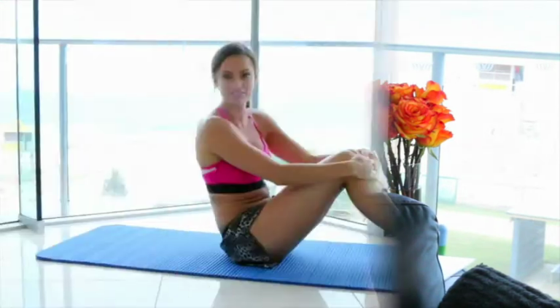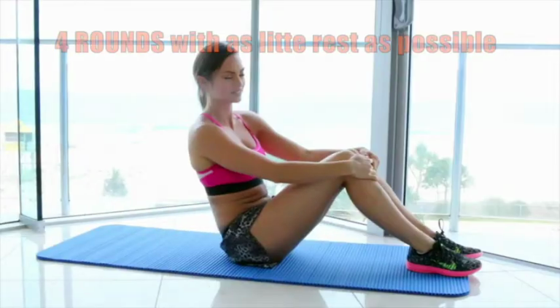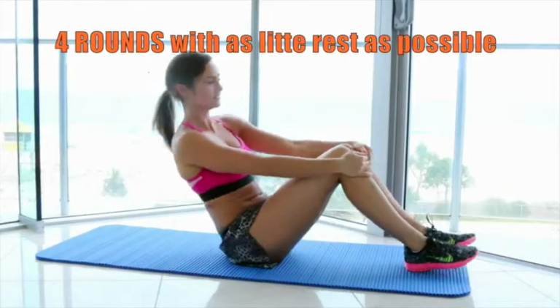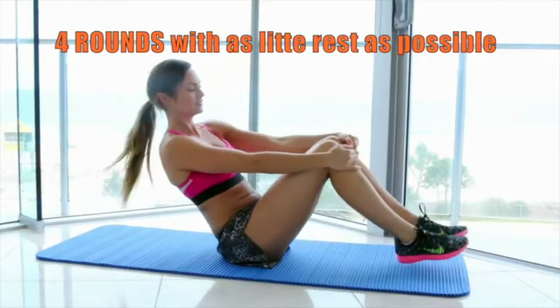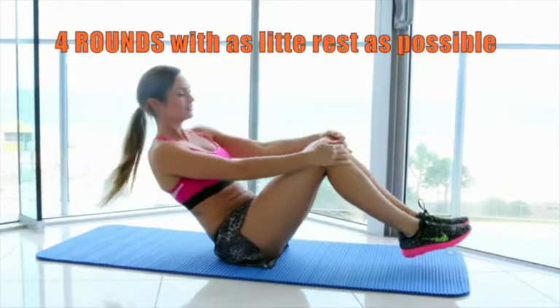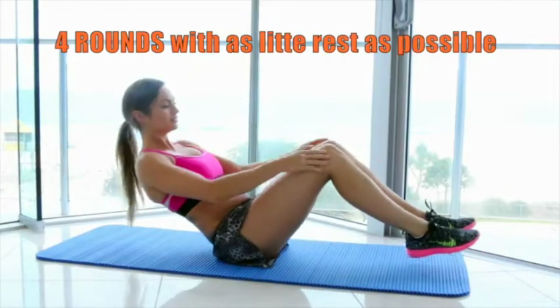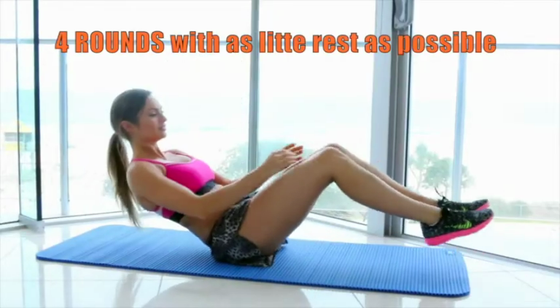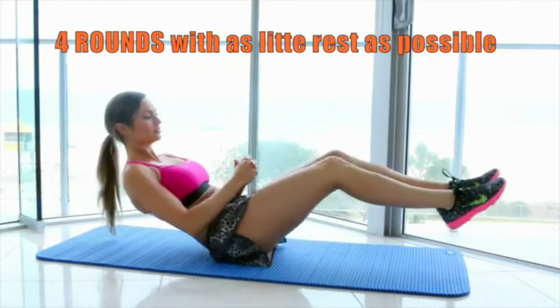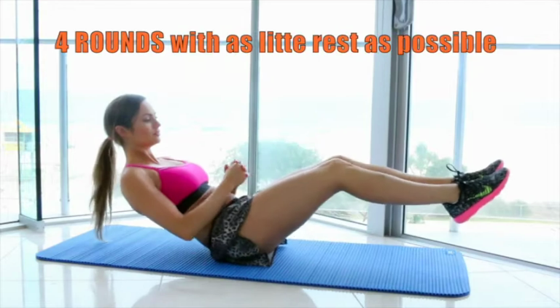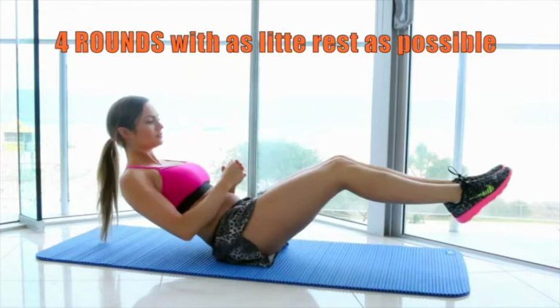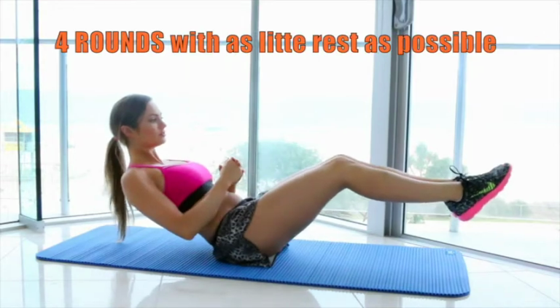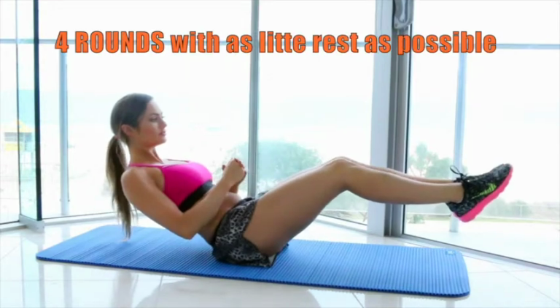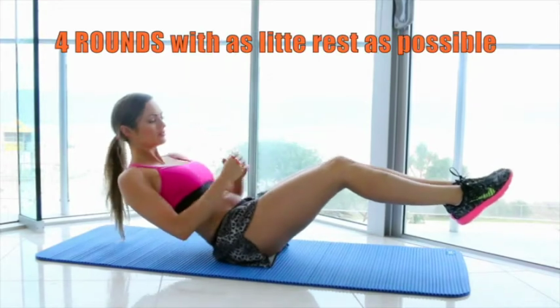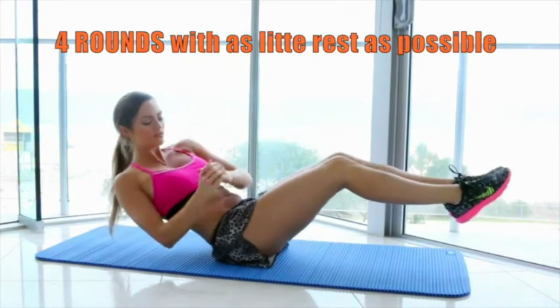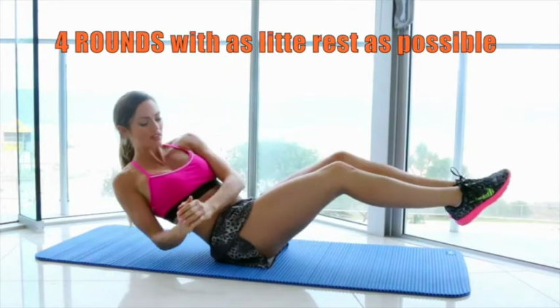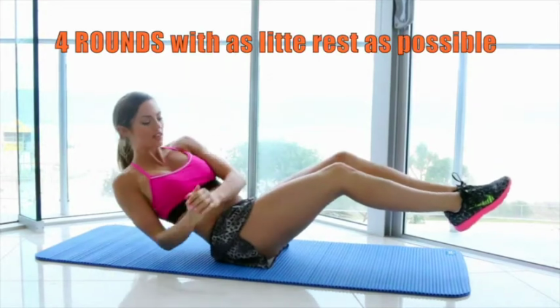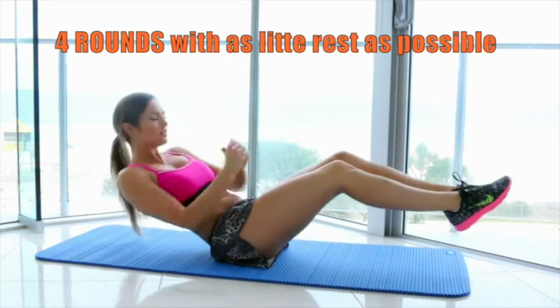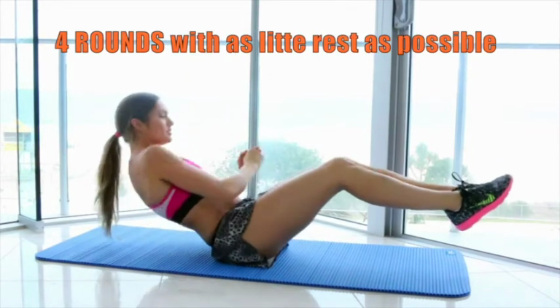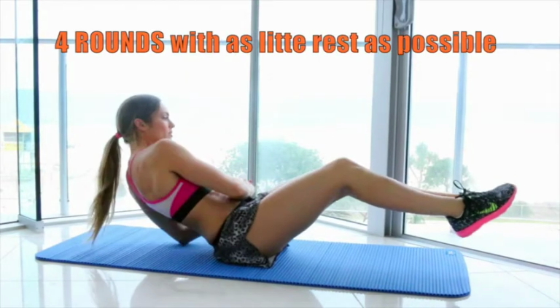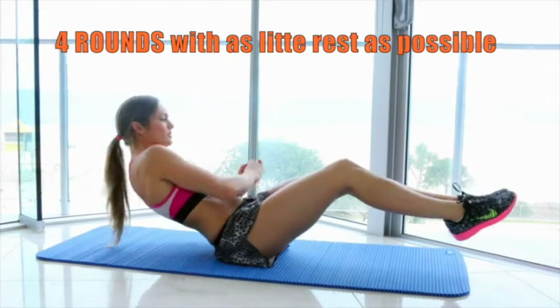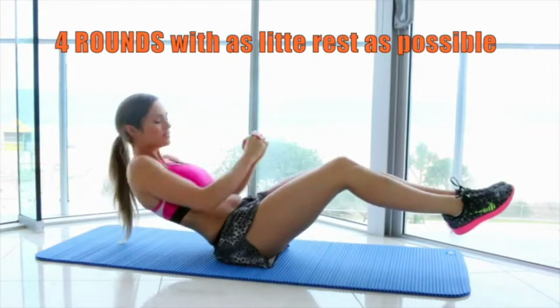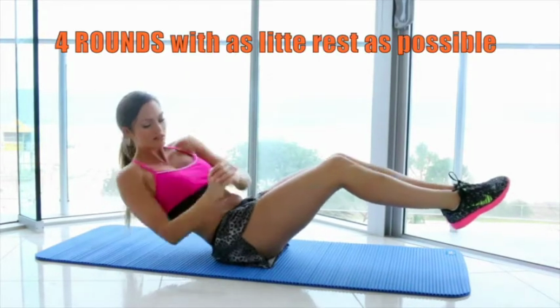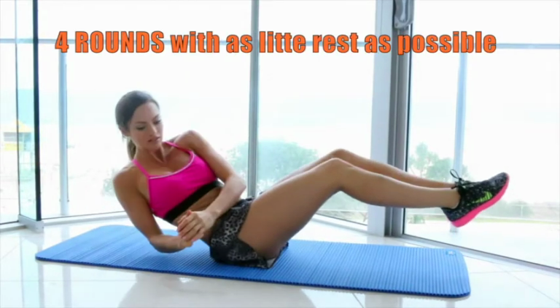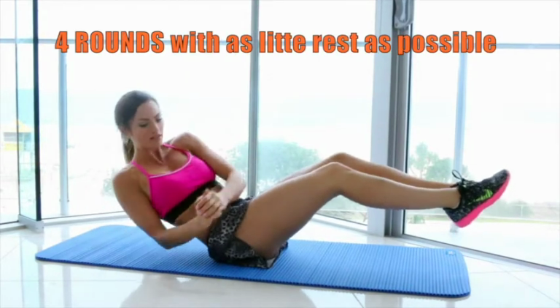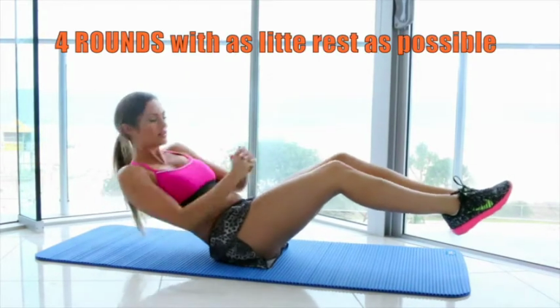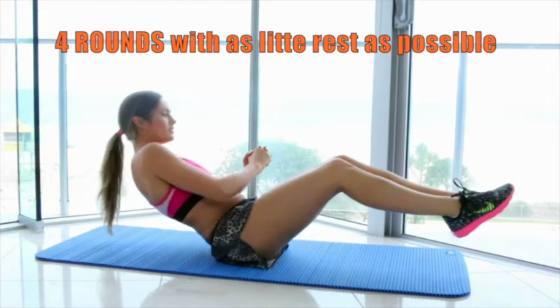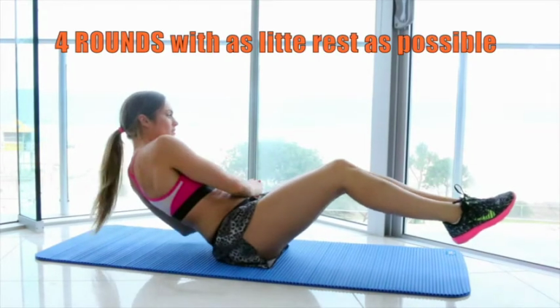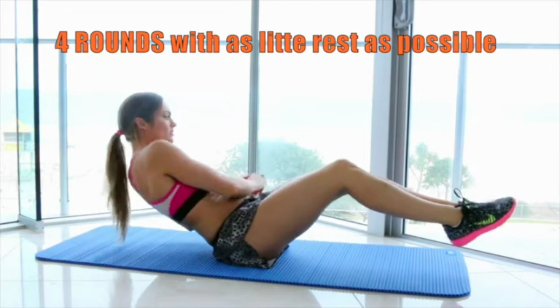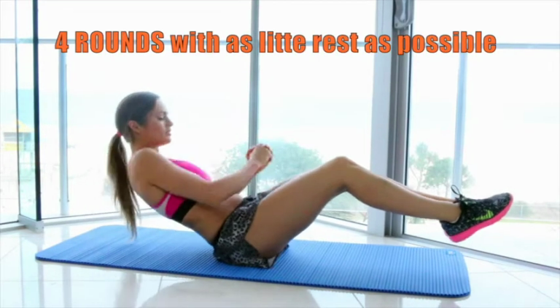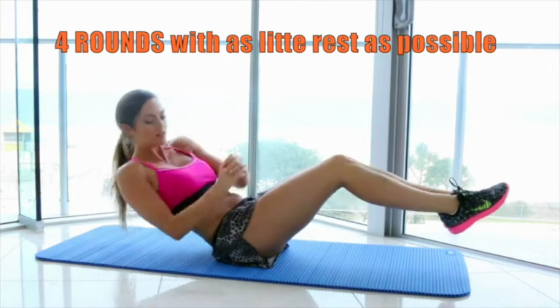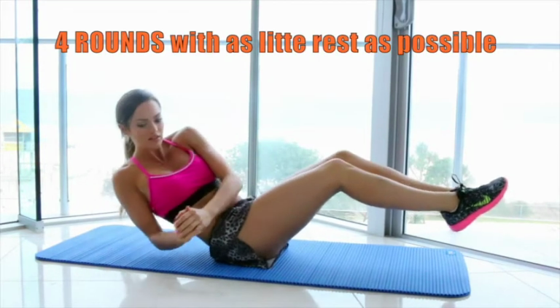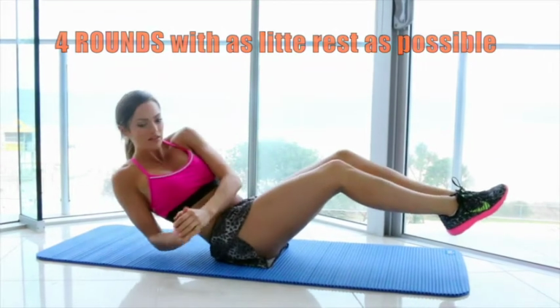The circuit is four rounds and you're going to do each exercise one after the other with as little rest as possible.